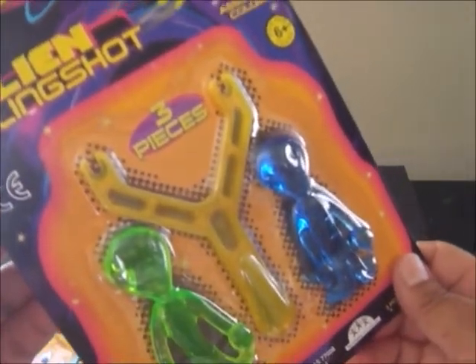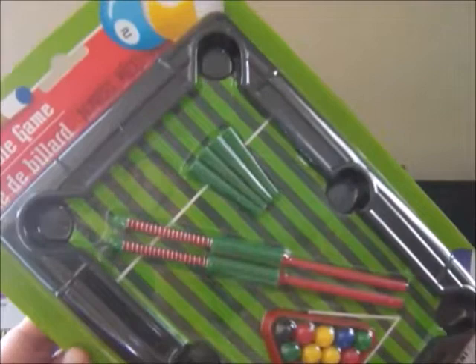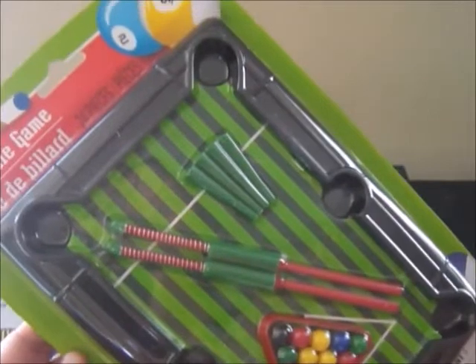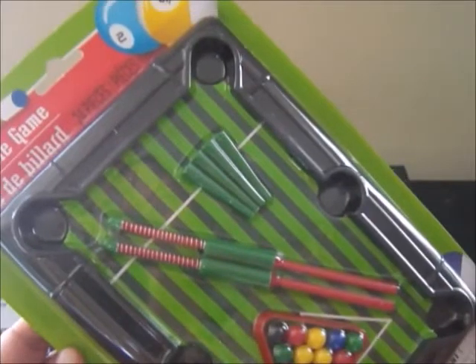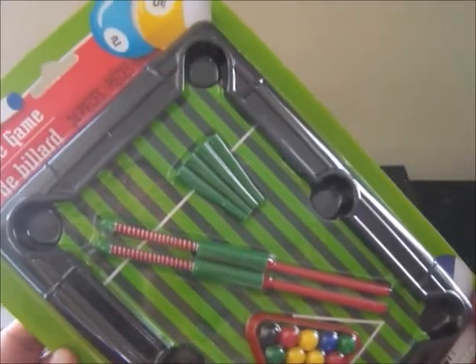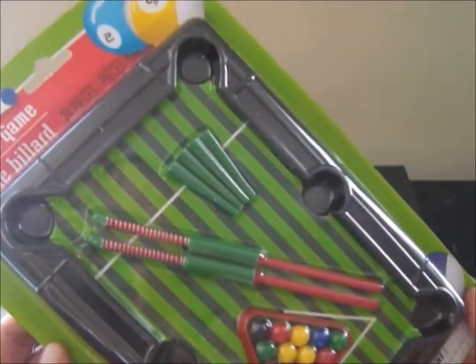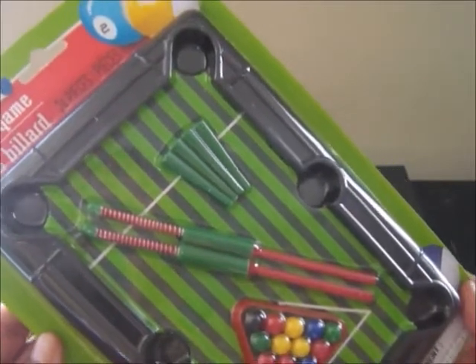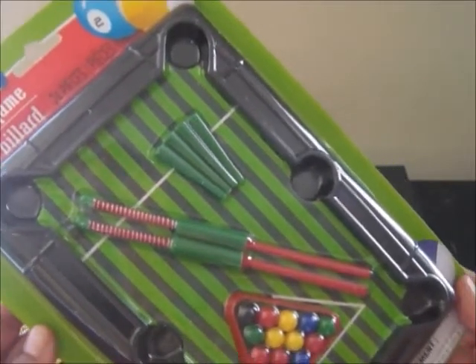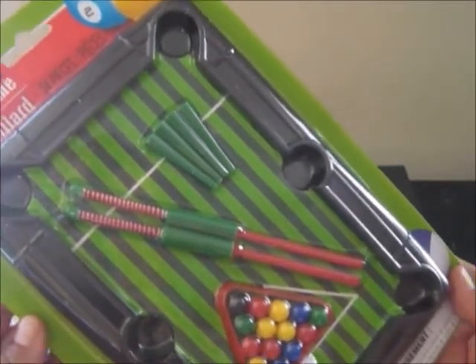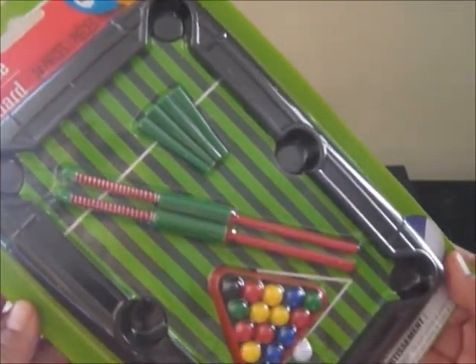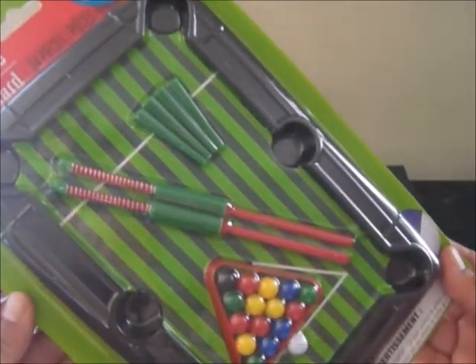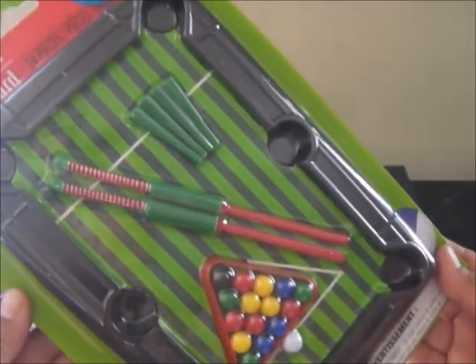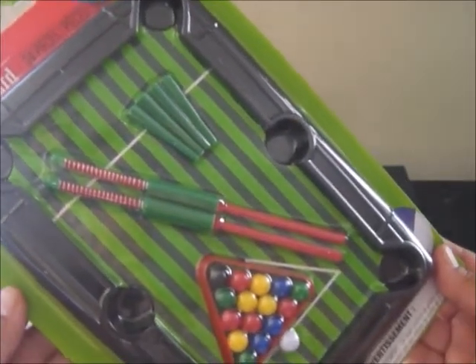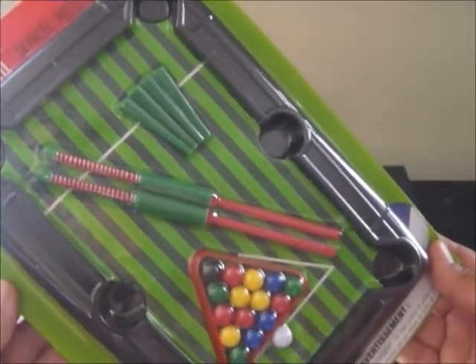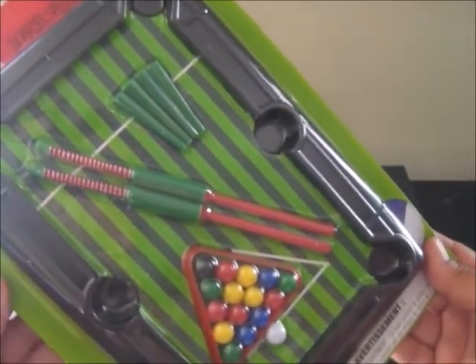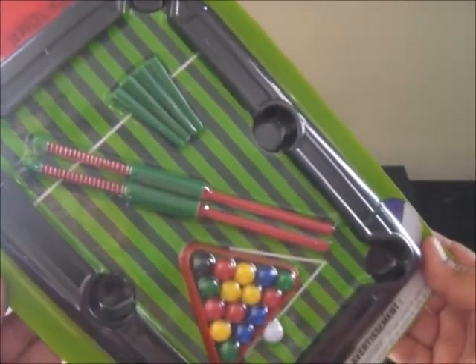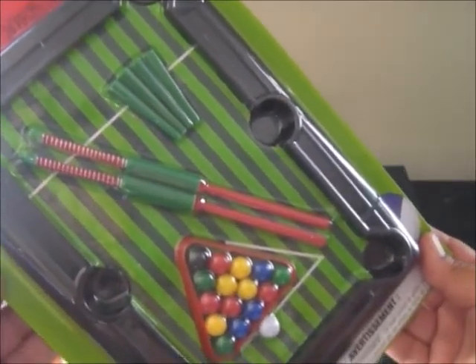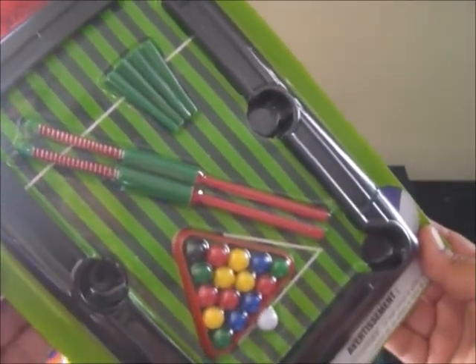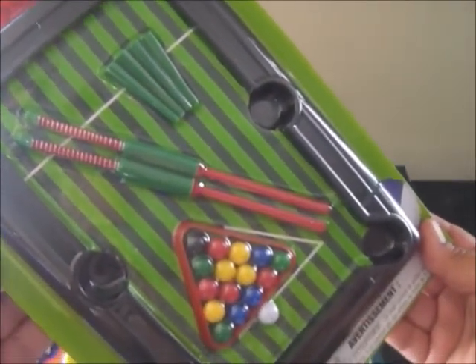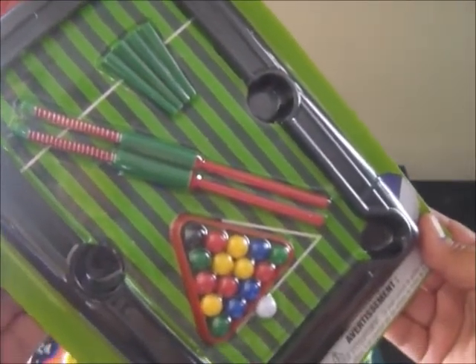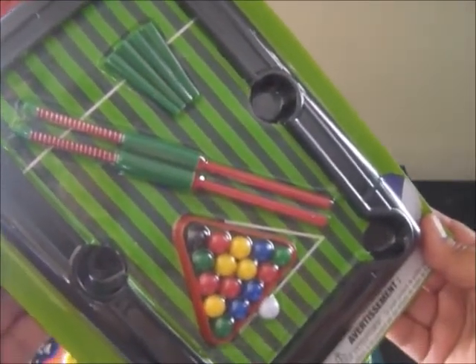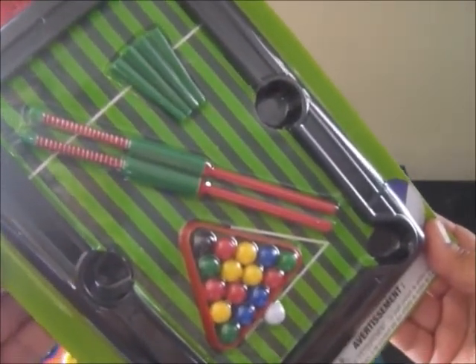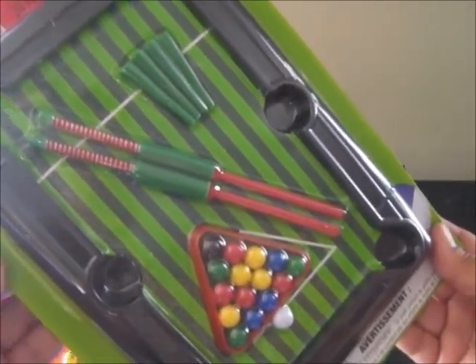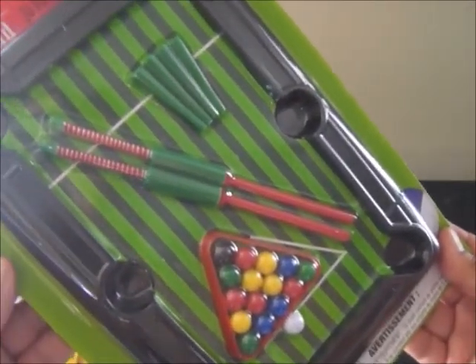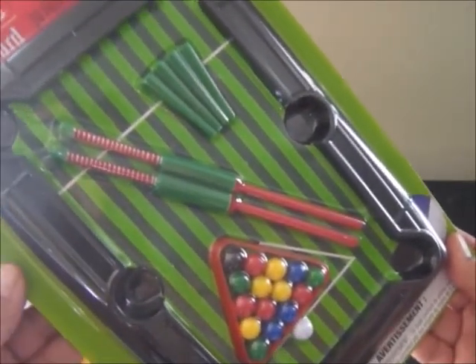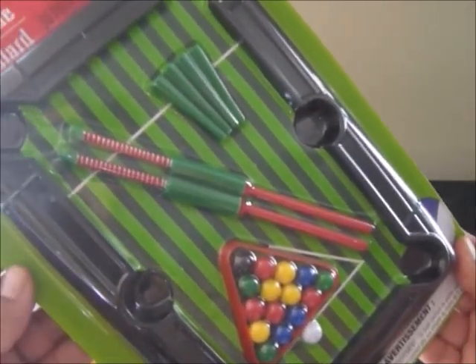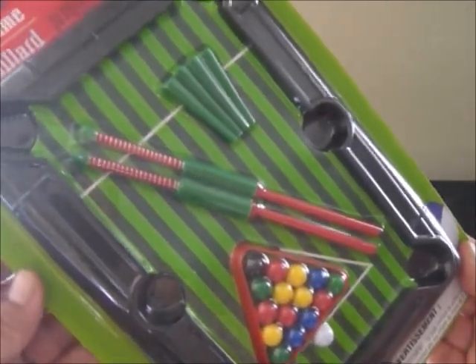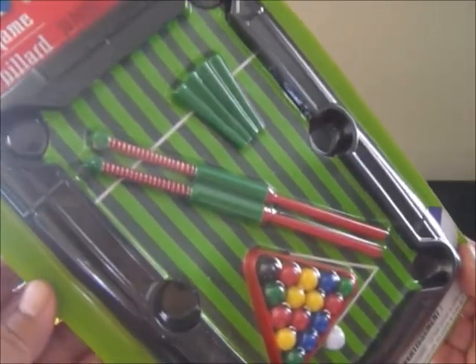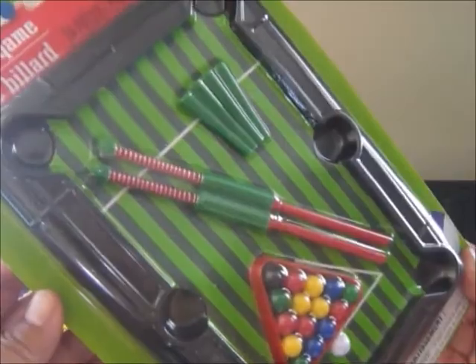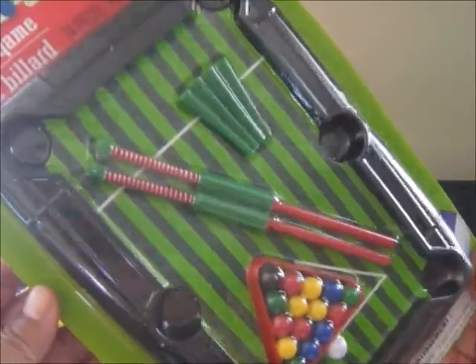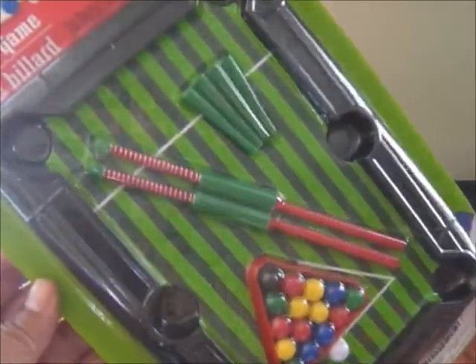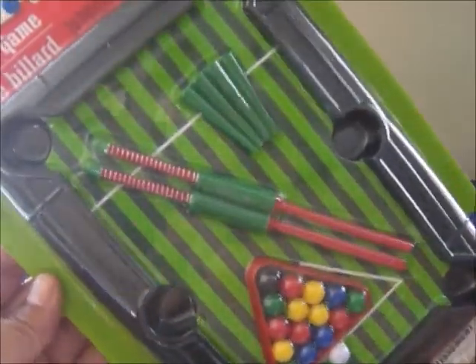And the last thing in this giveaway for a boy is this pool table game. I just think this is so cool.